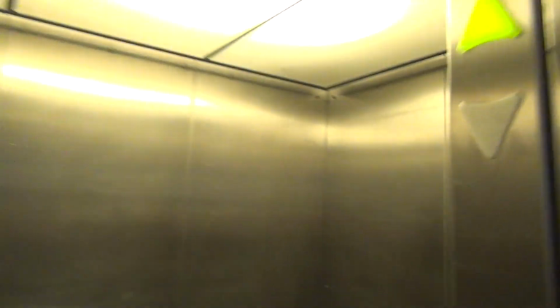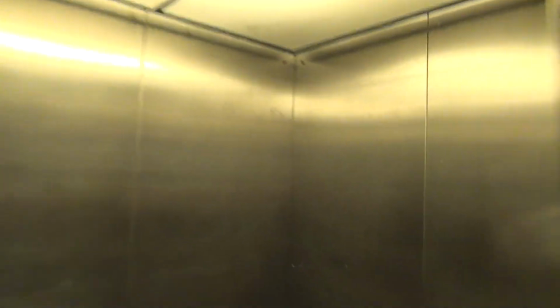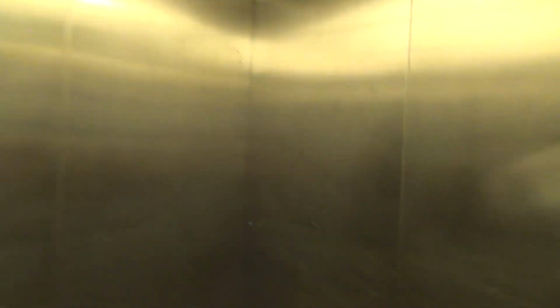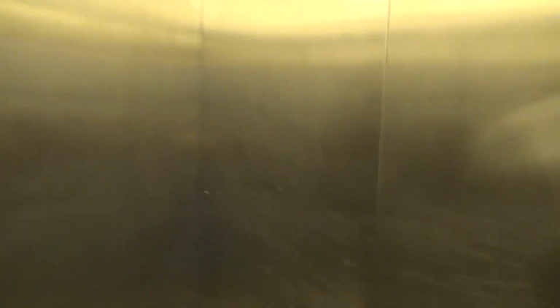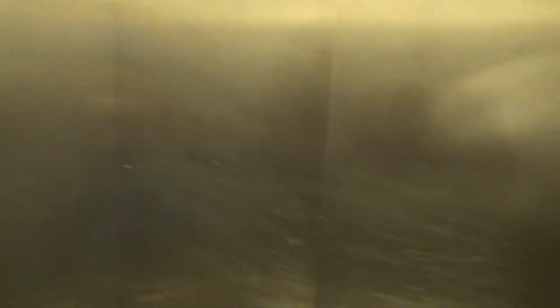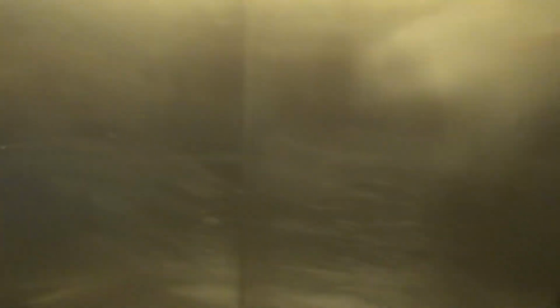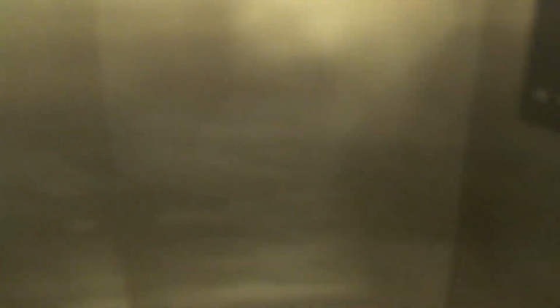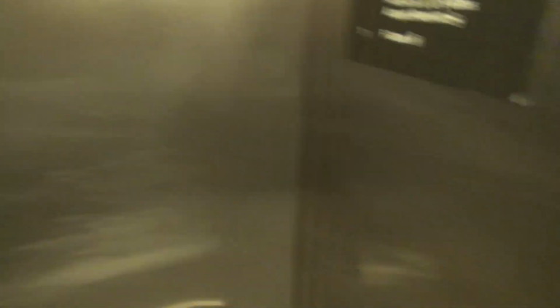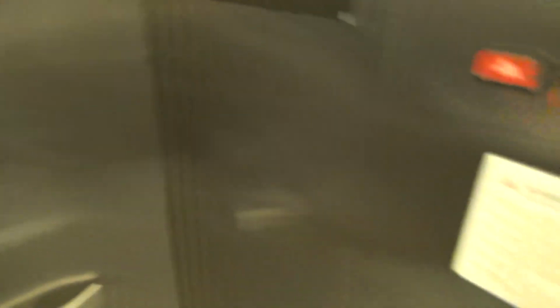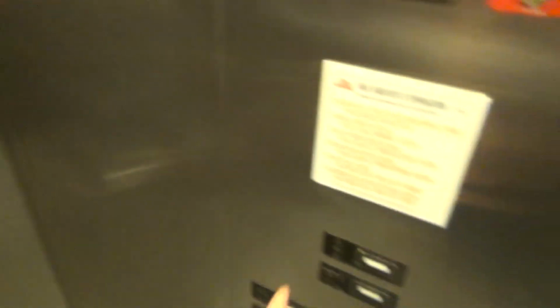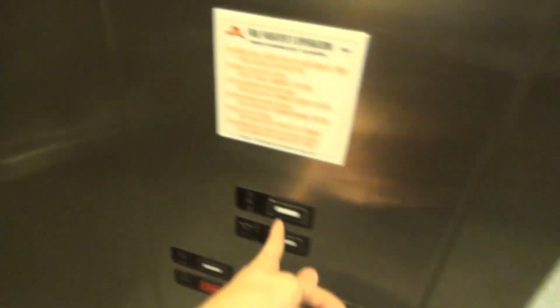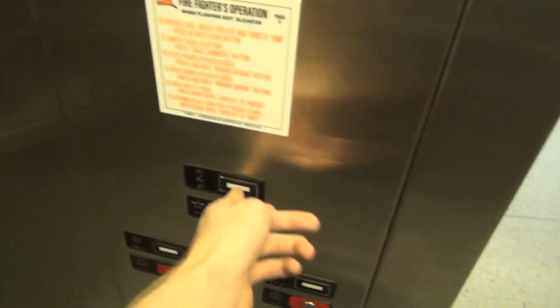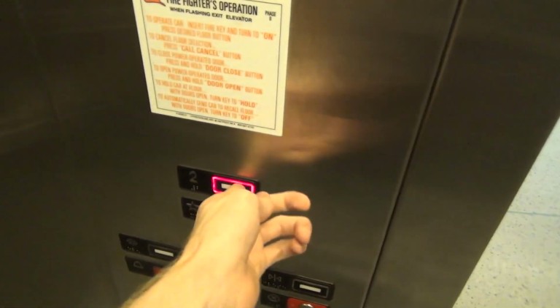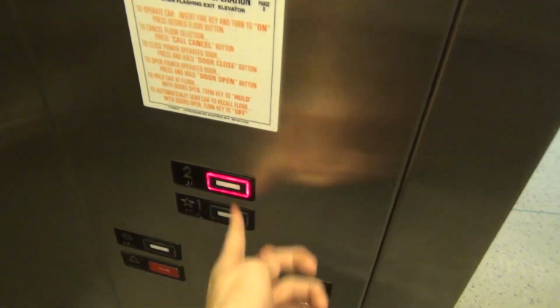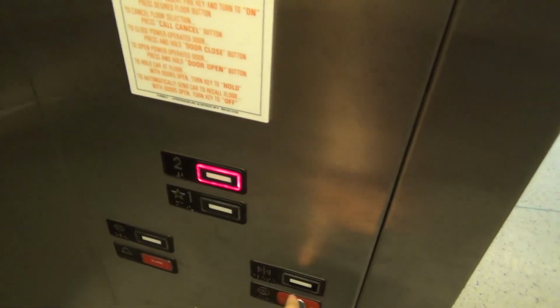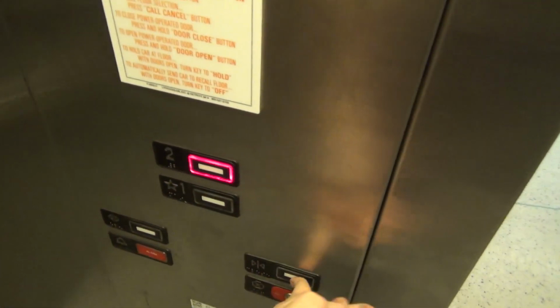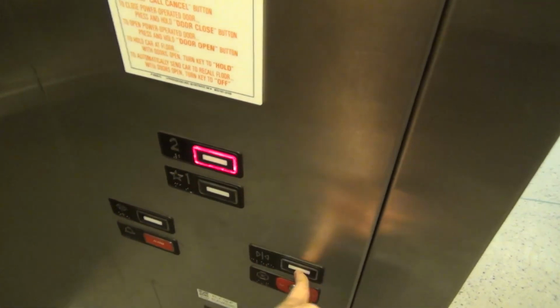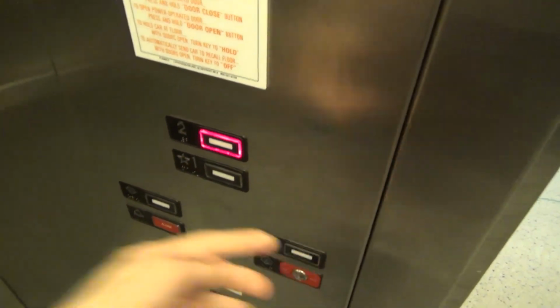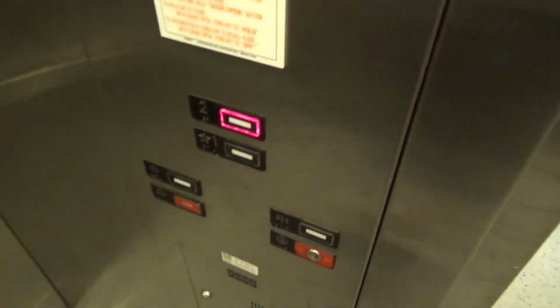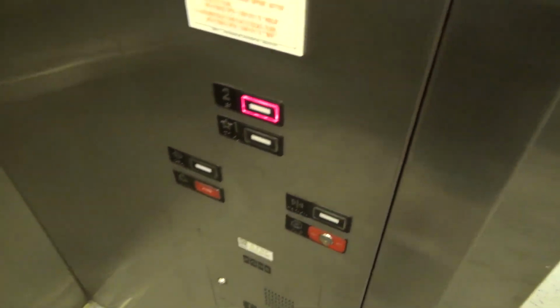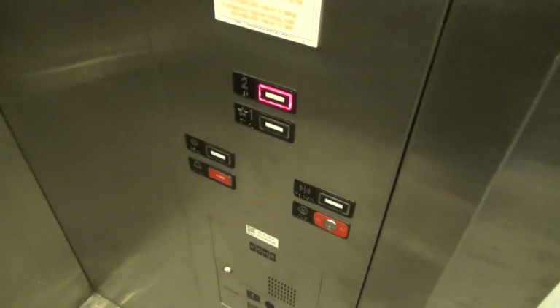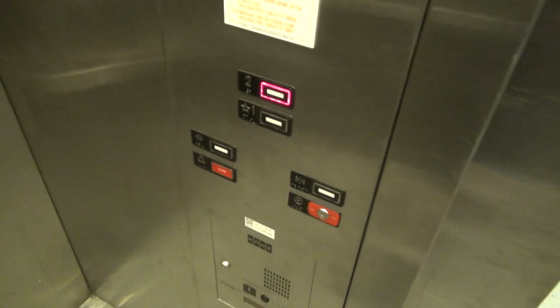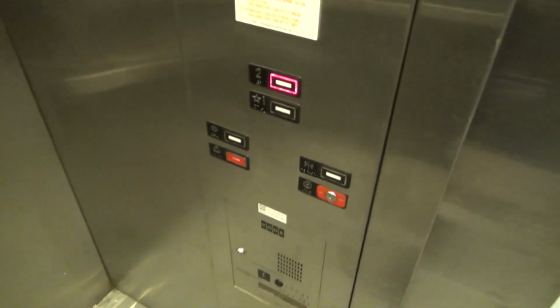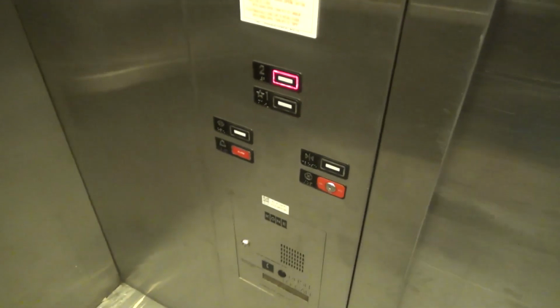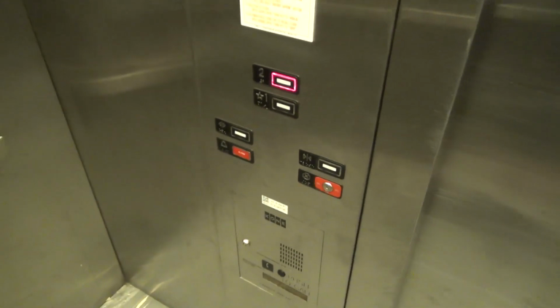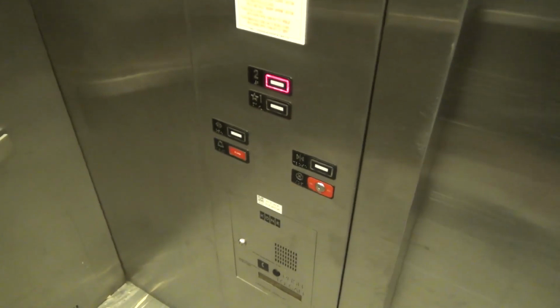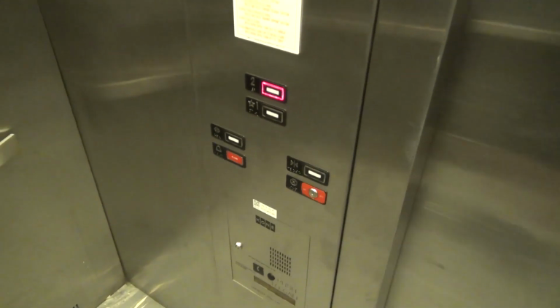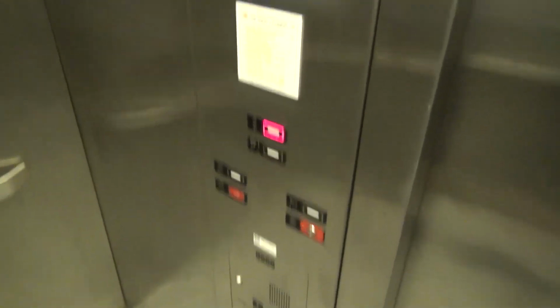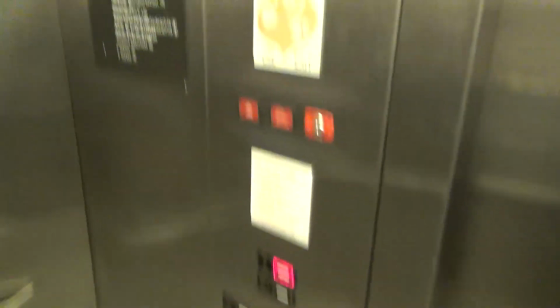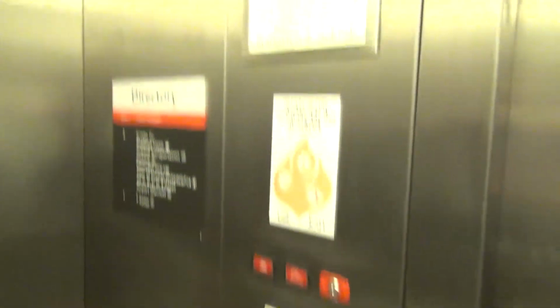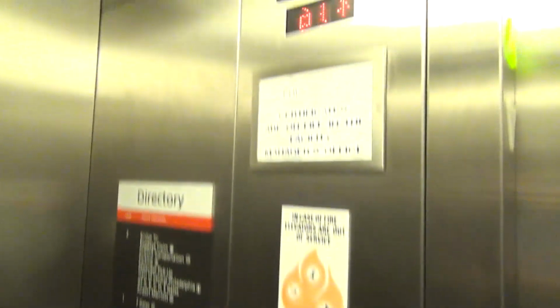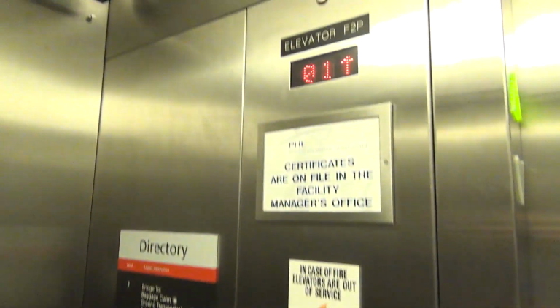Another Kone, it looks like — oh, just the call buttons are replaced. This one only goes to two floors.